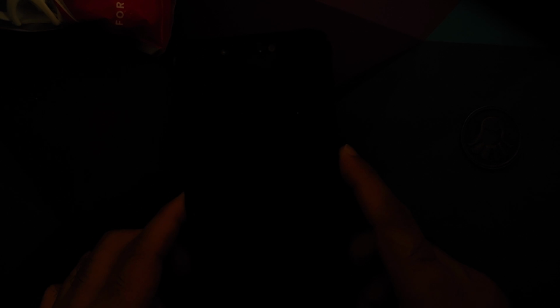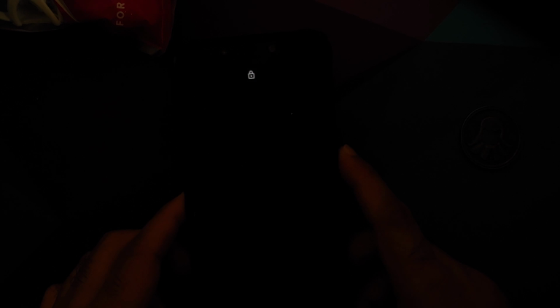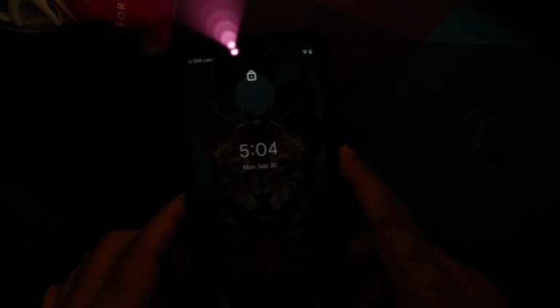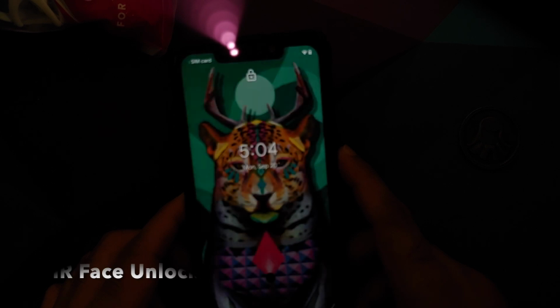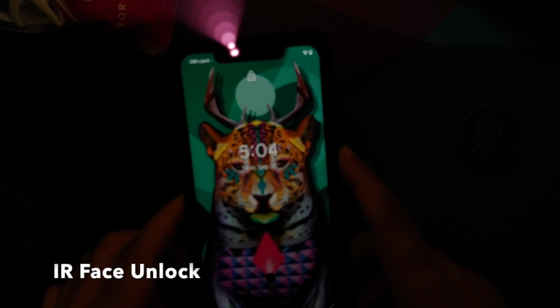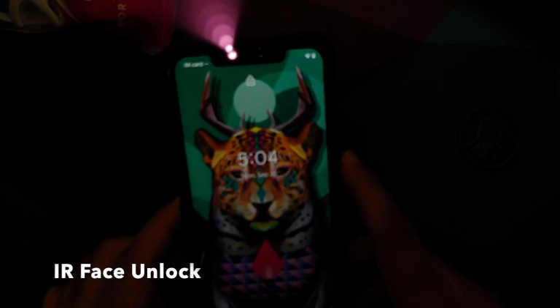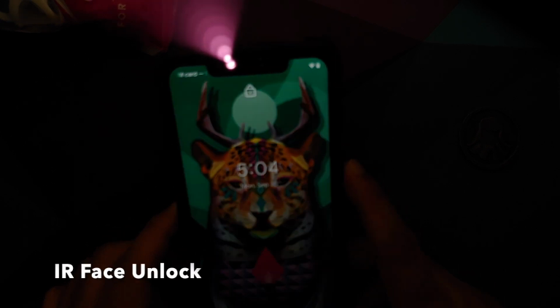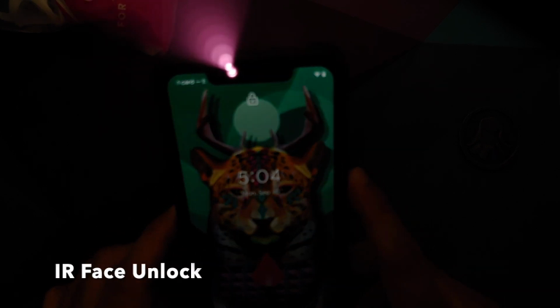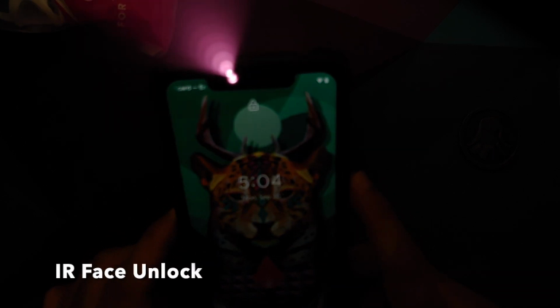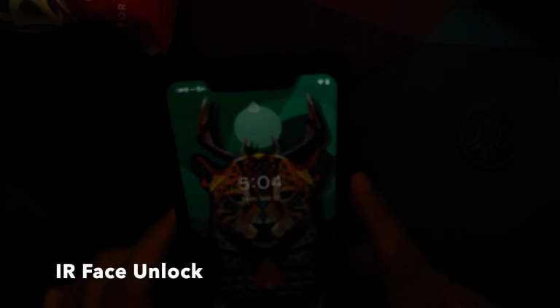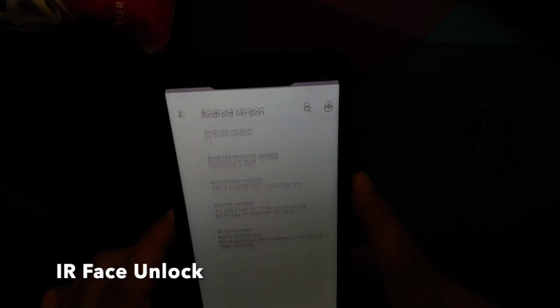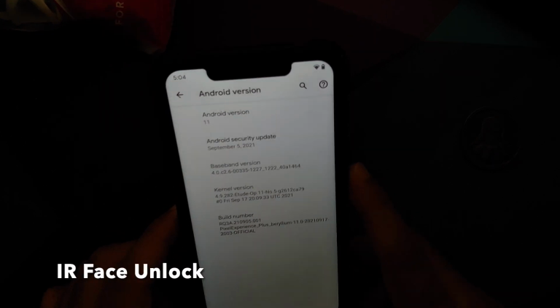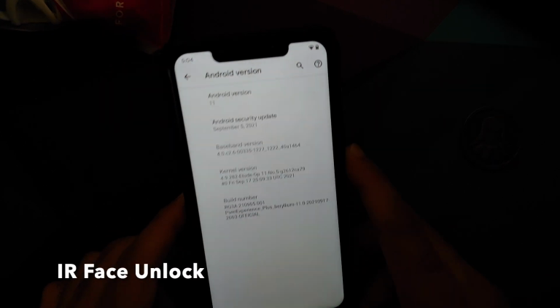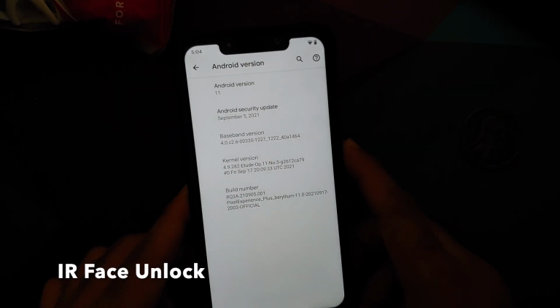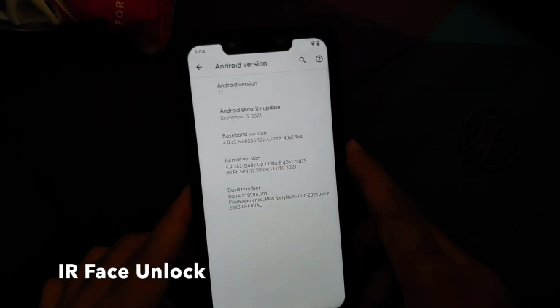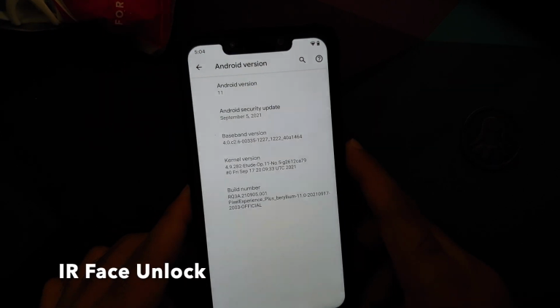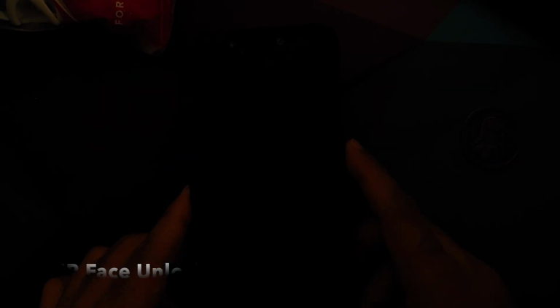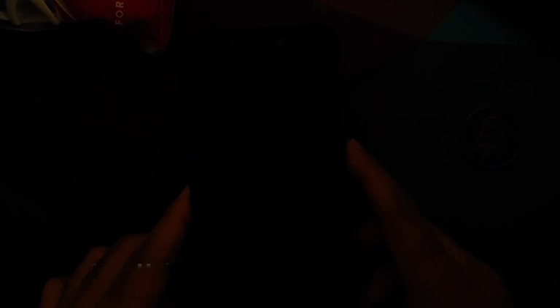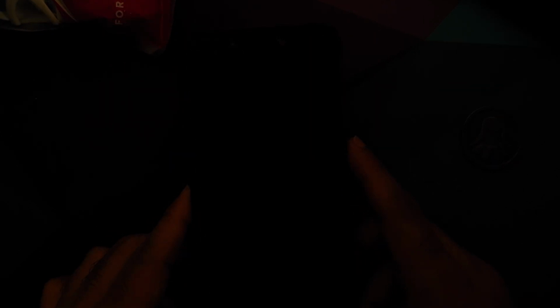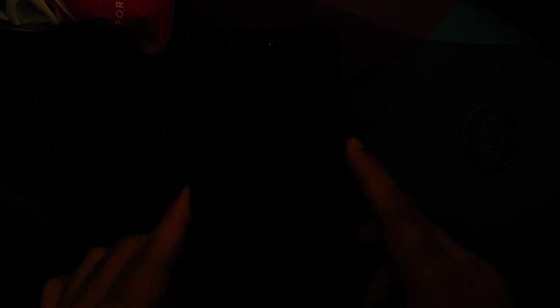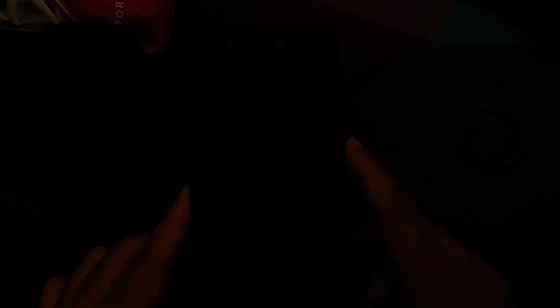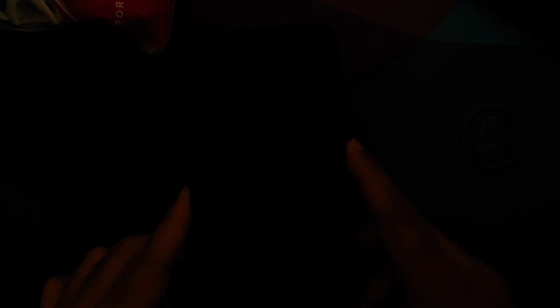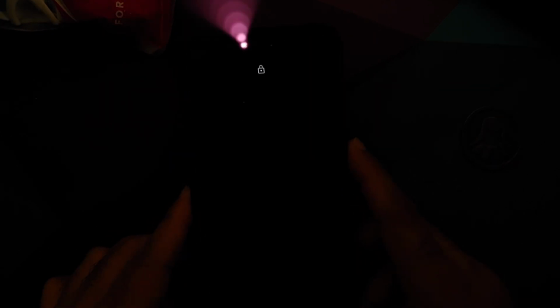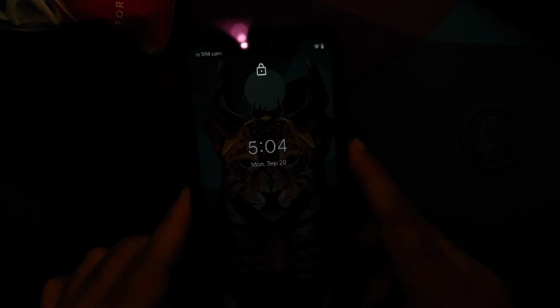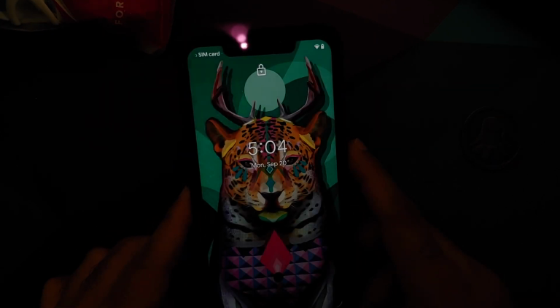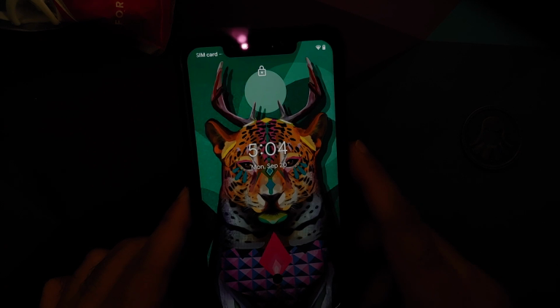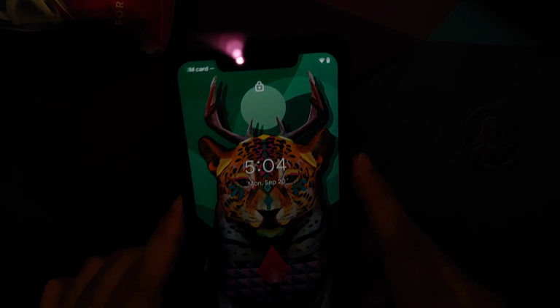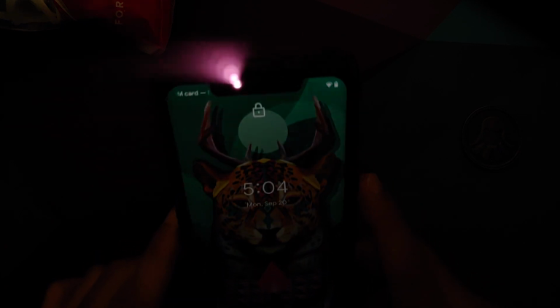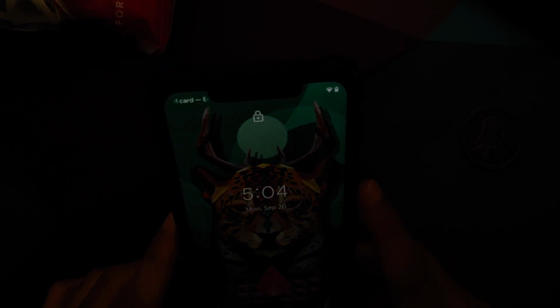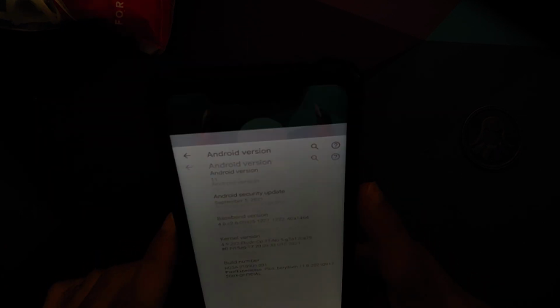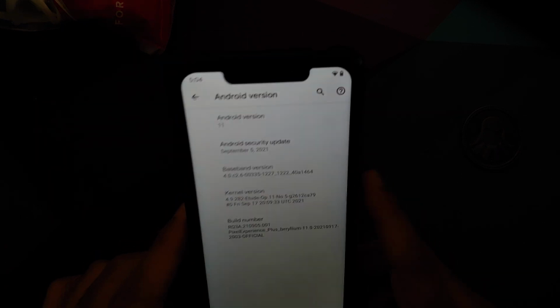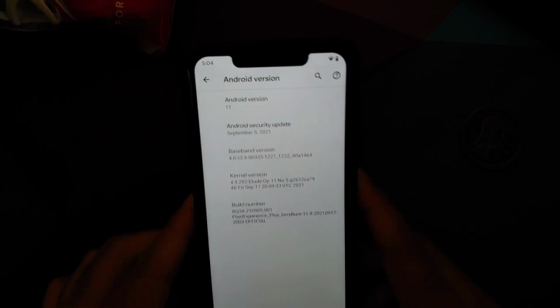The September build of Pixel Experience Plus and the normal edition for the Poco F1 are now available.